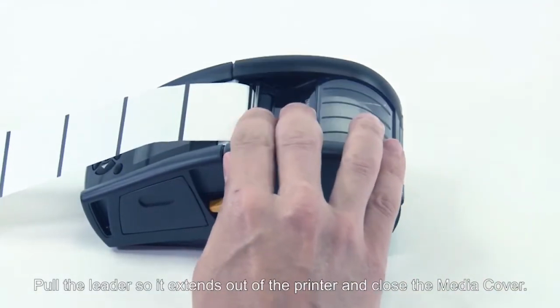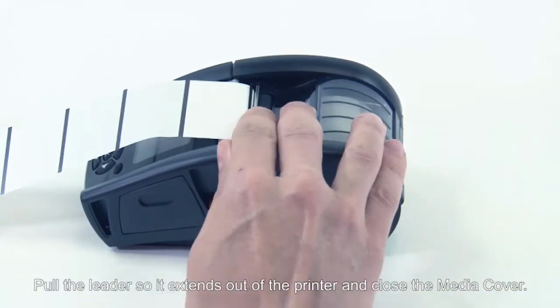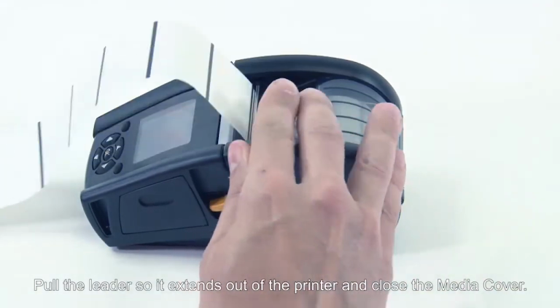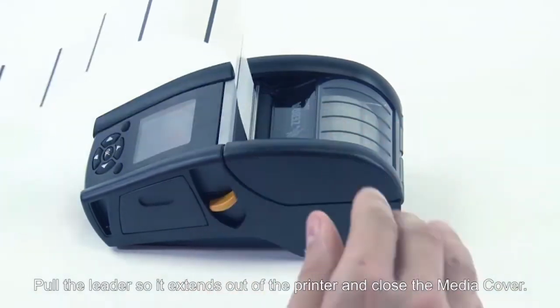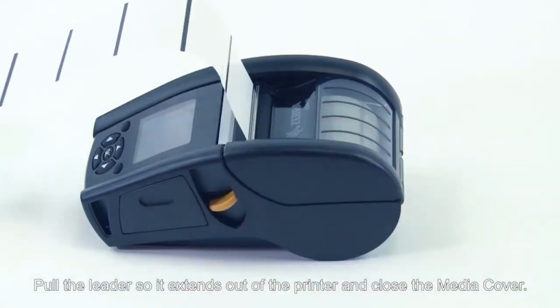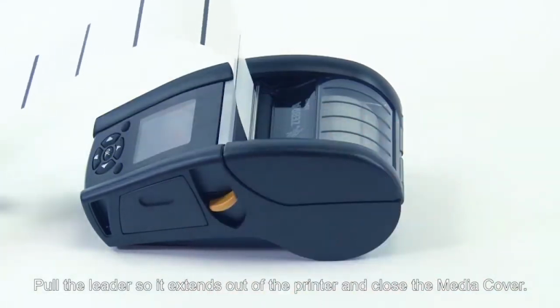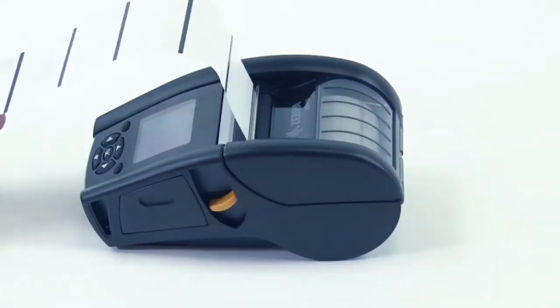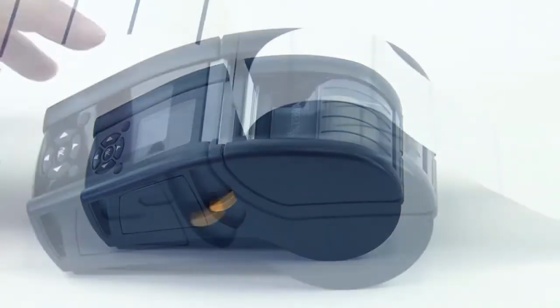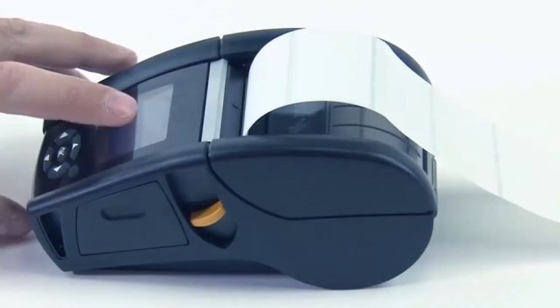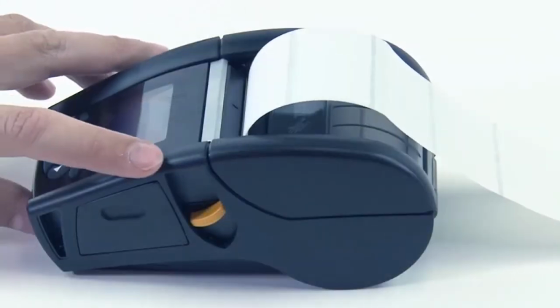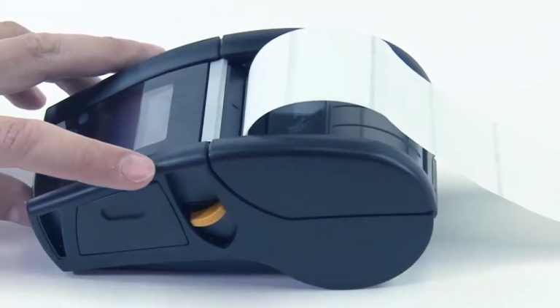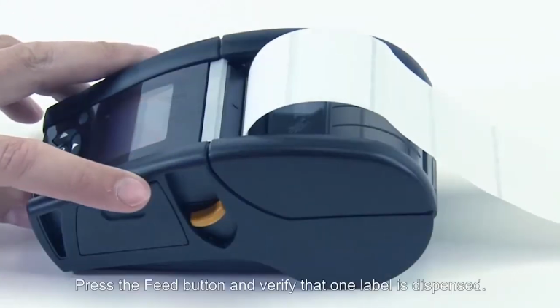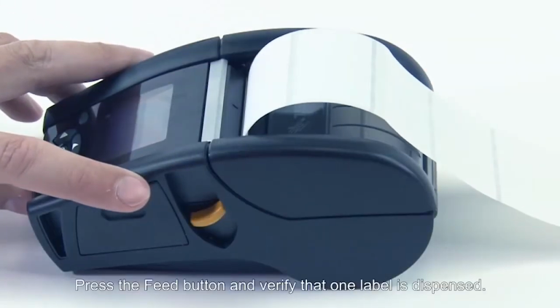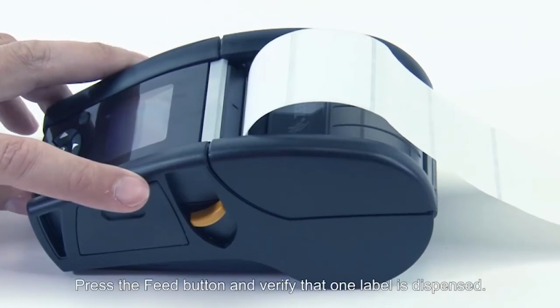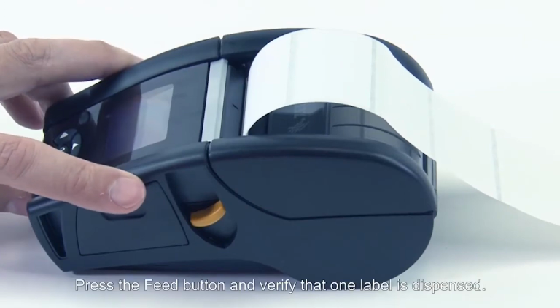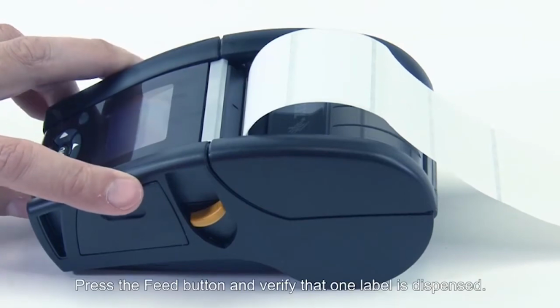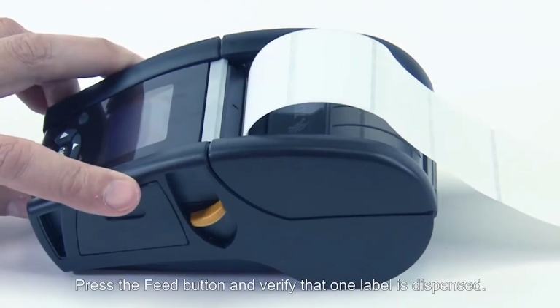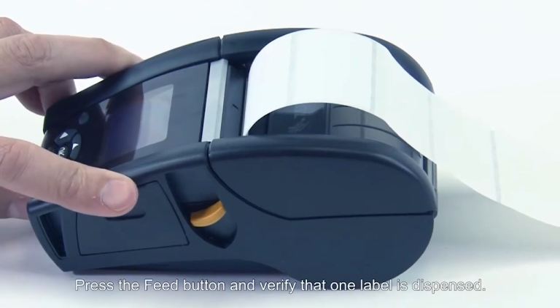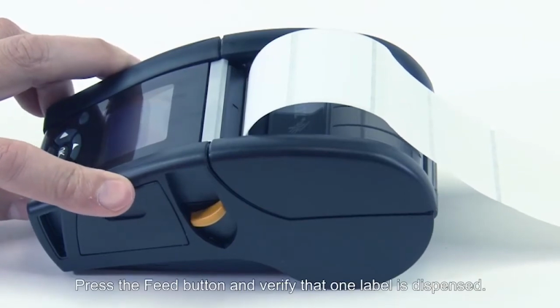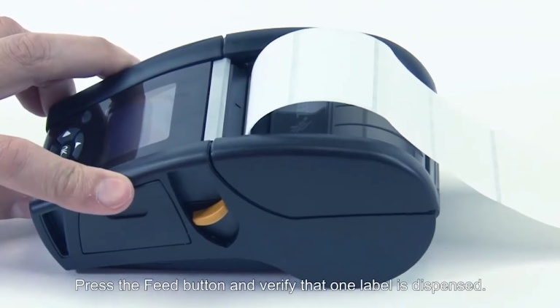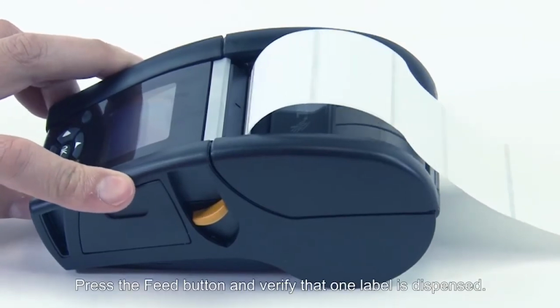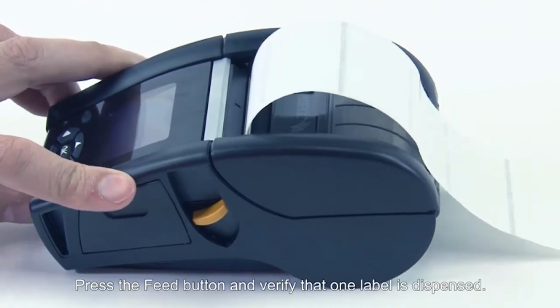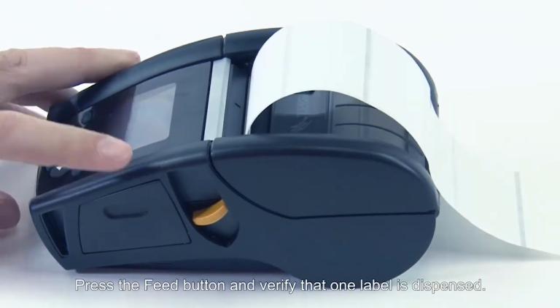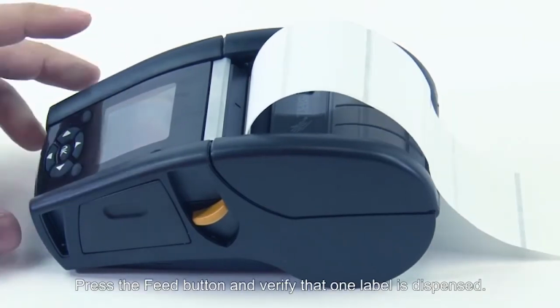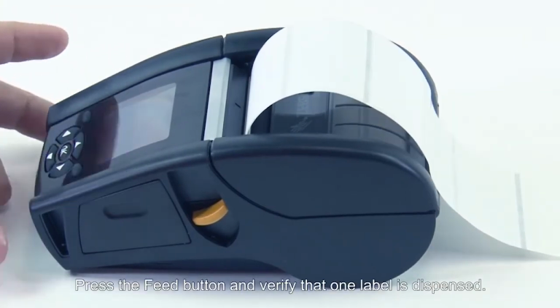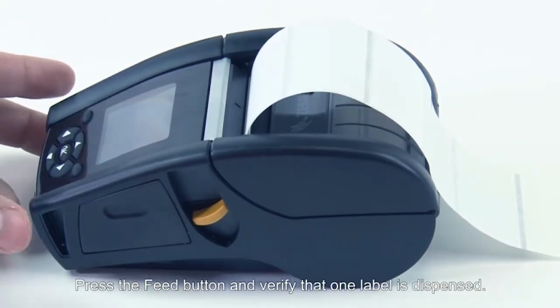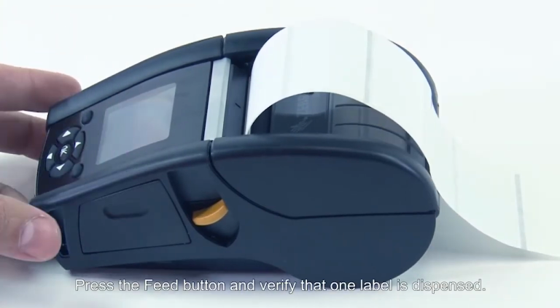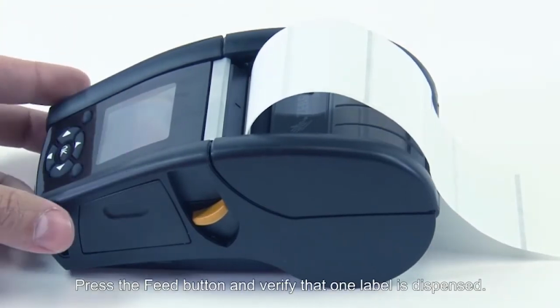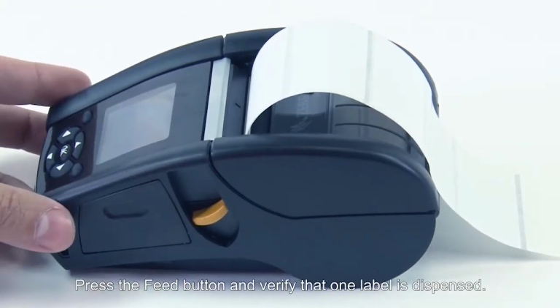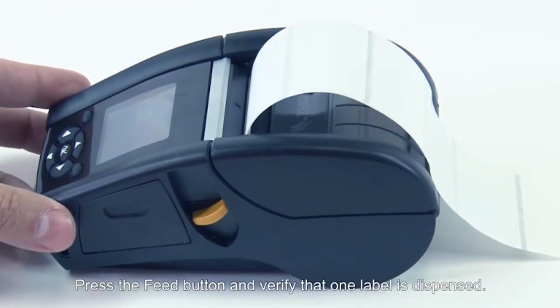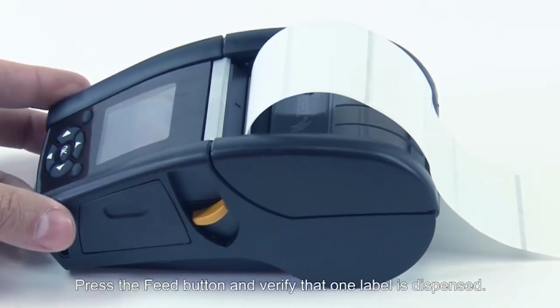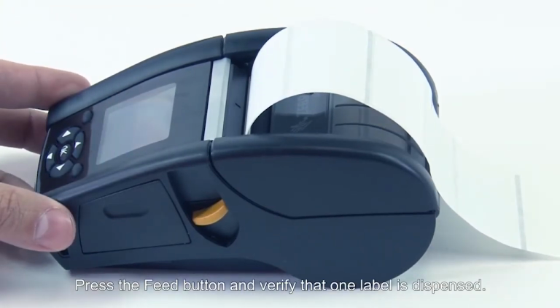Pull the leader so it extends out of the printer and close the media cover. Press the feed button and verify that one label is dispensed.